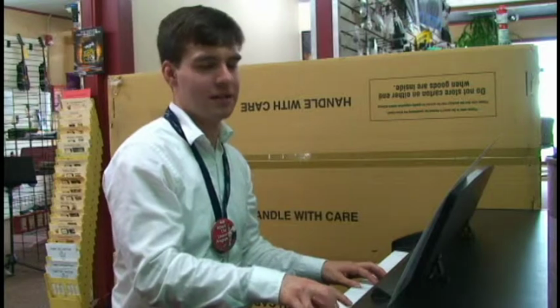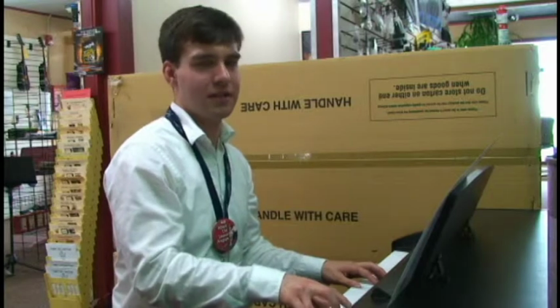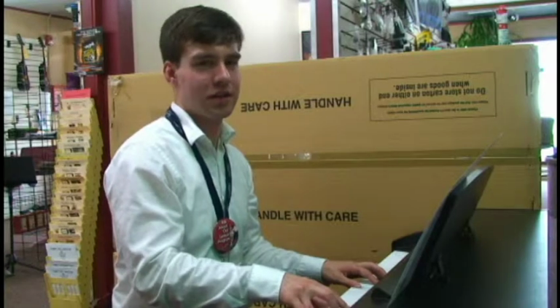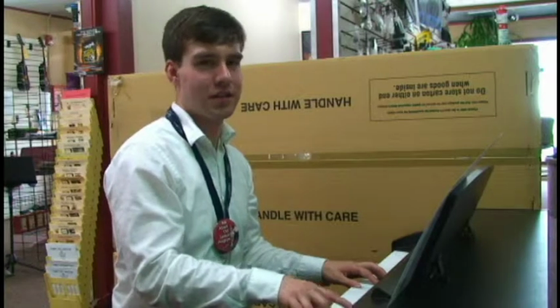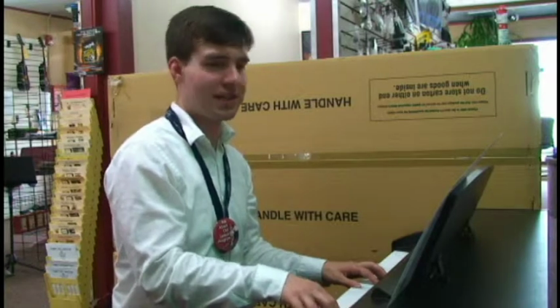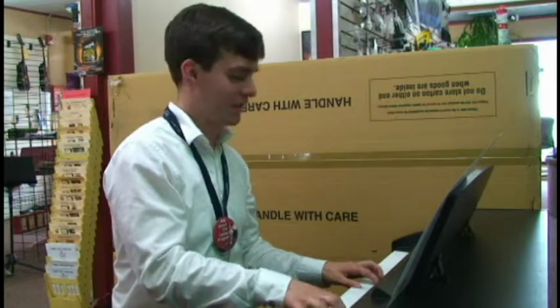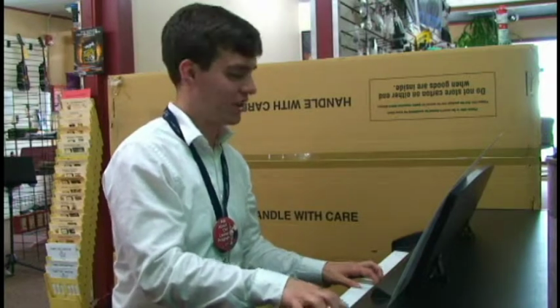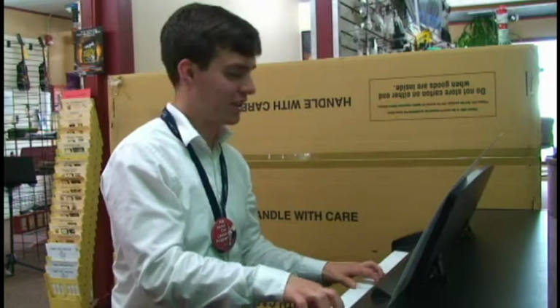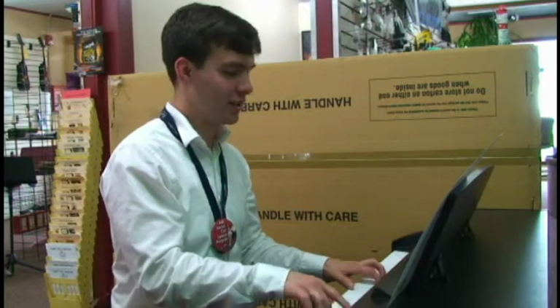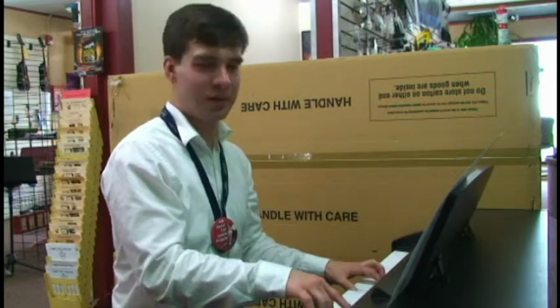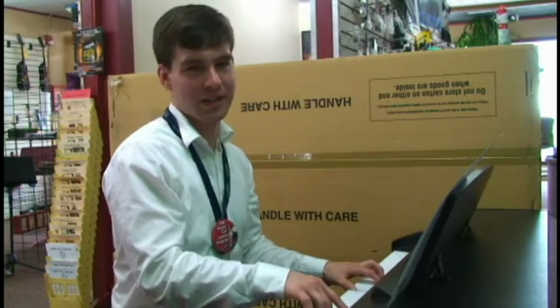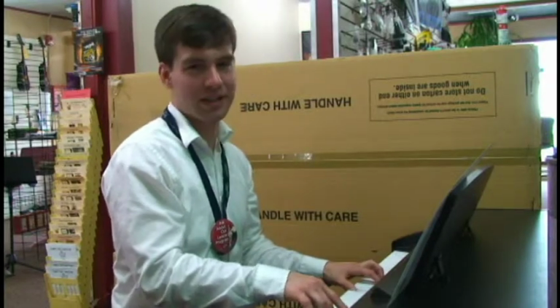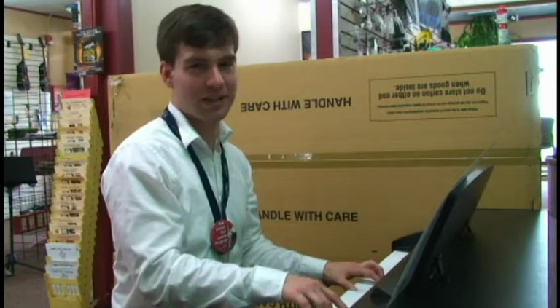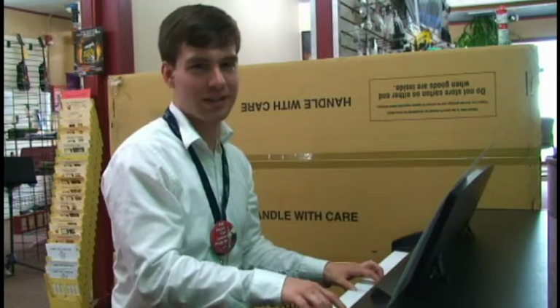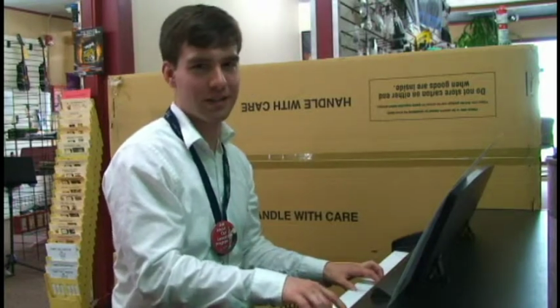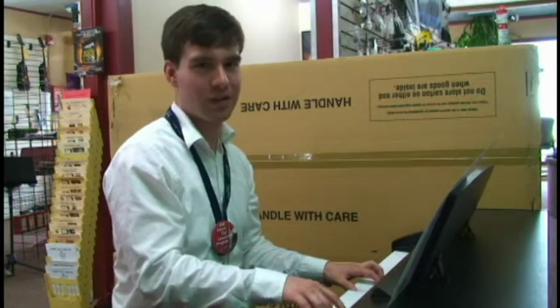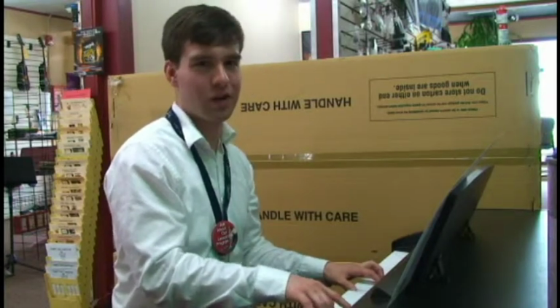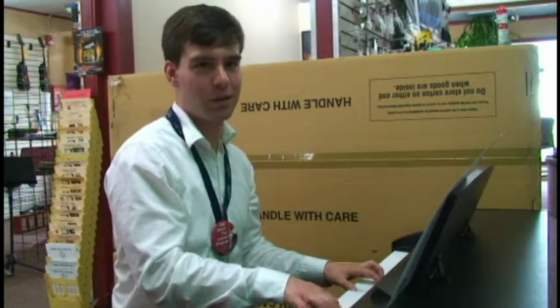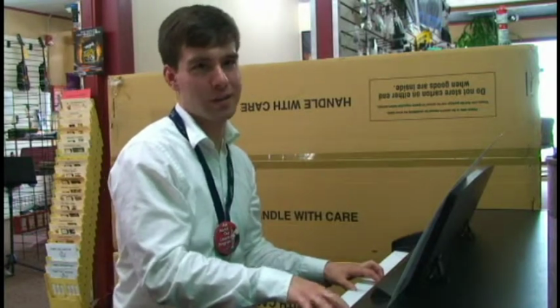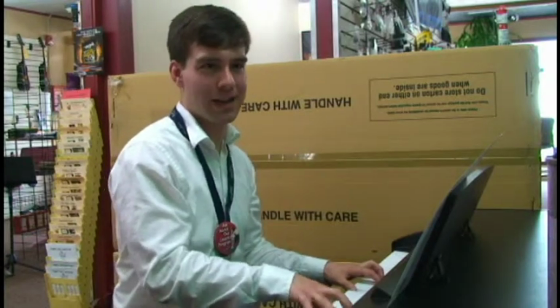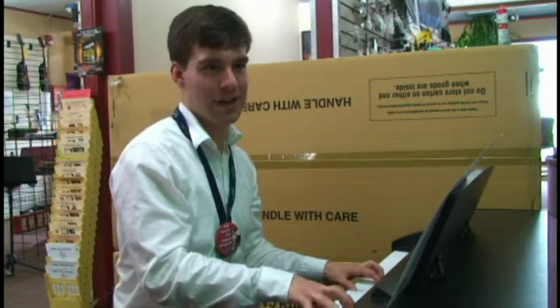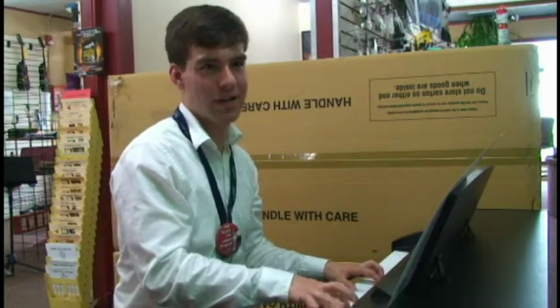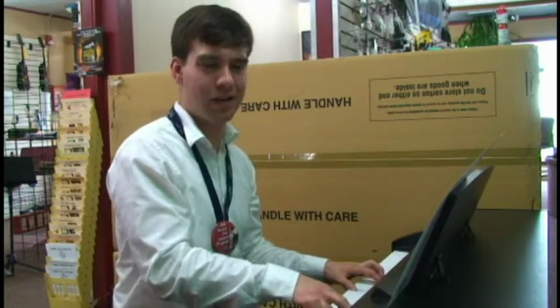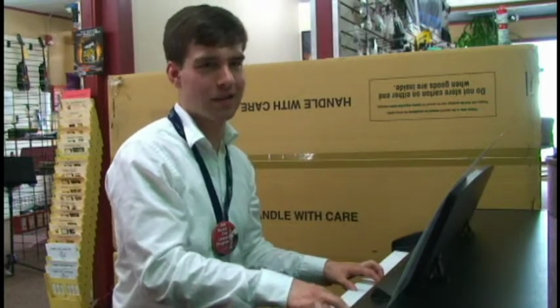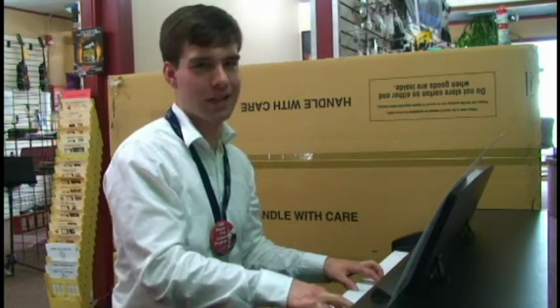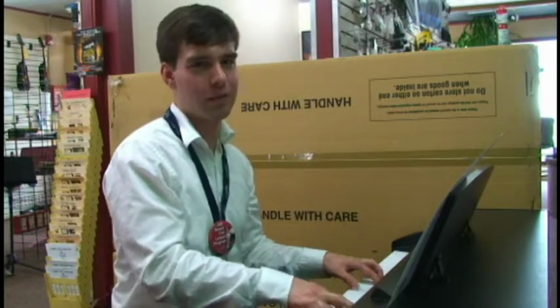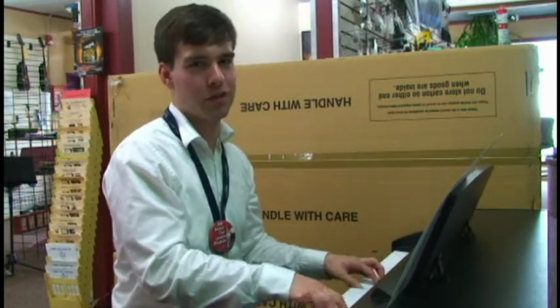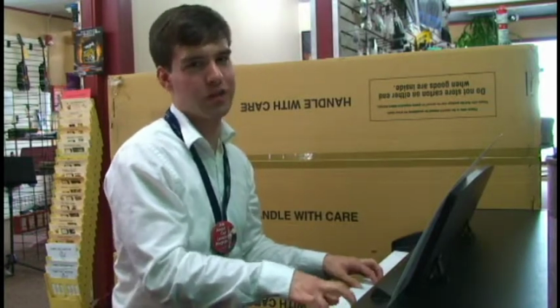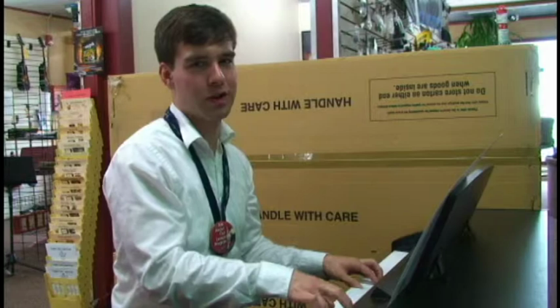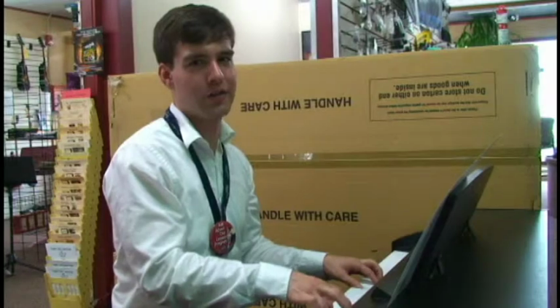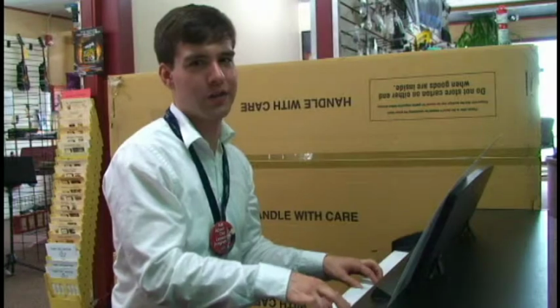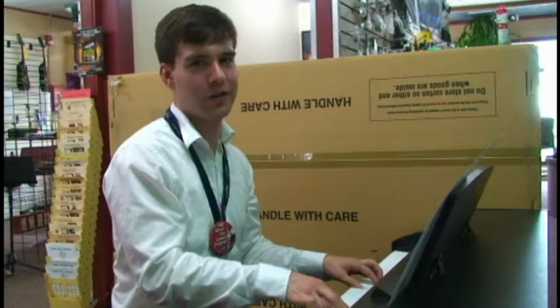So come on down to JC Music and we'll help you pick out the keyboard that's right for you.